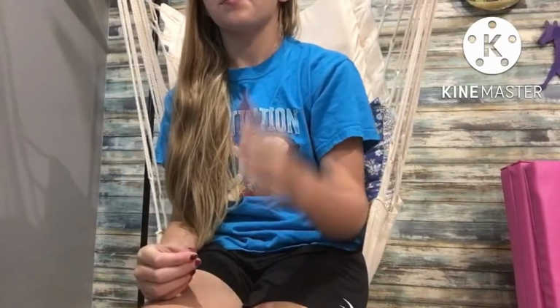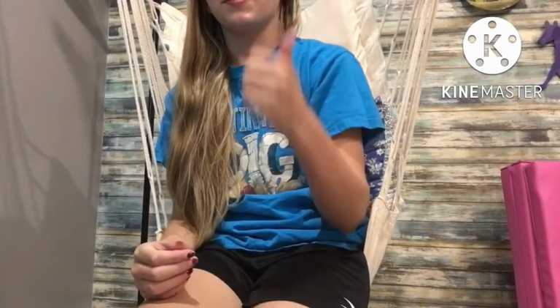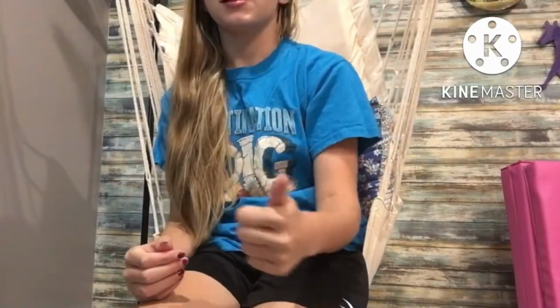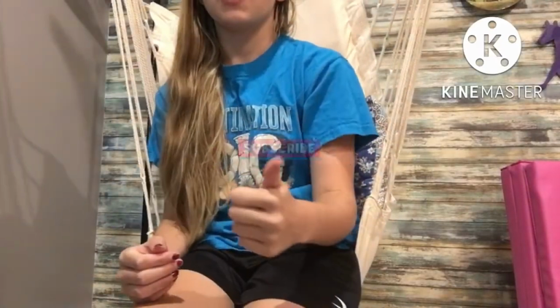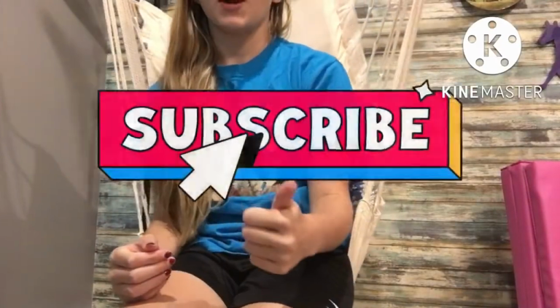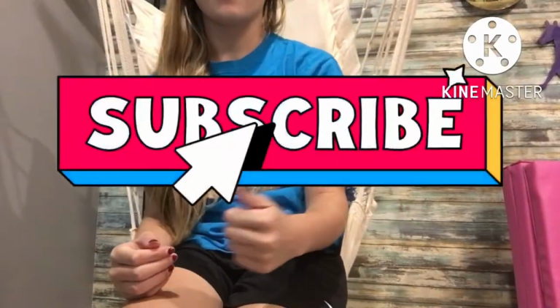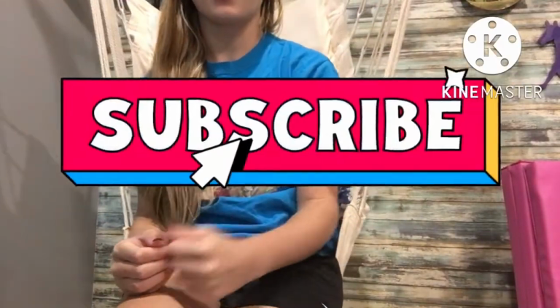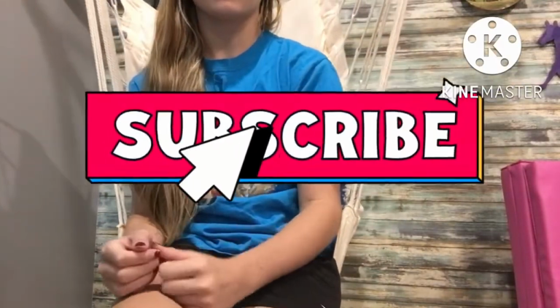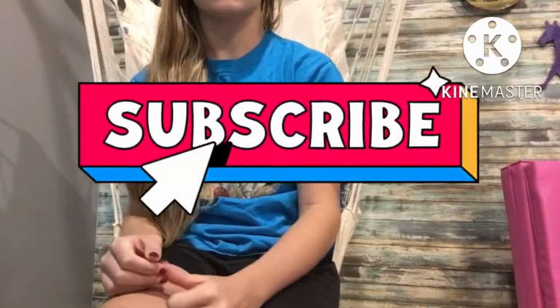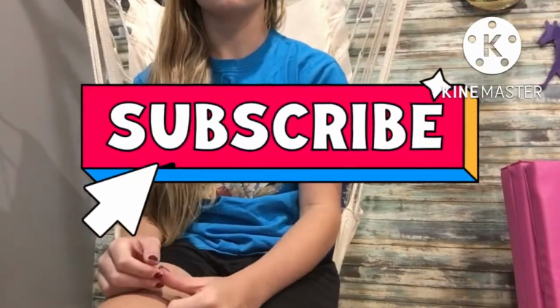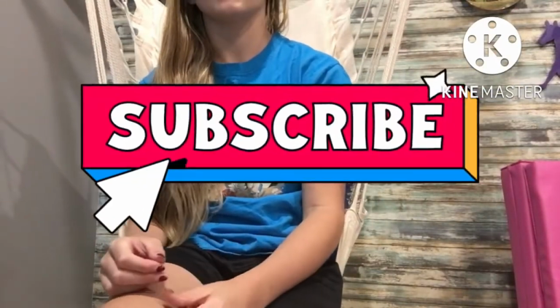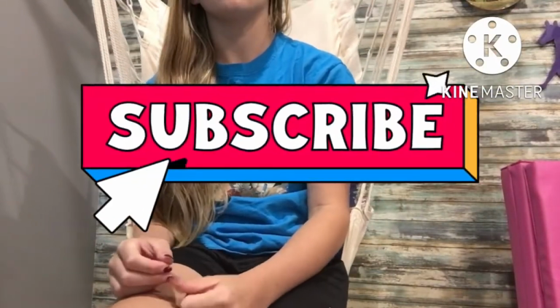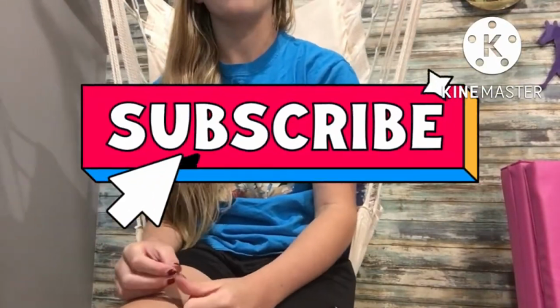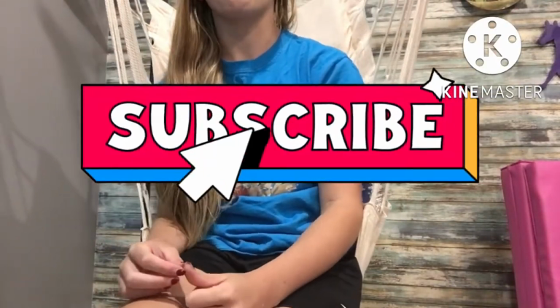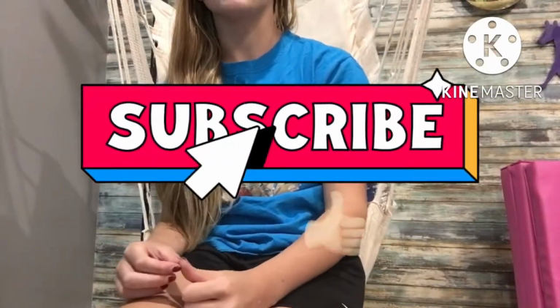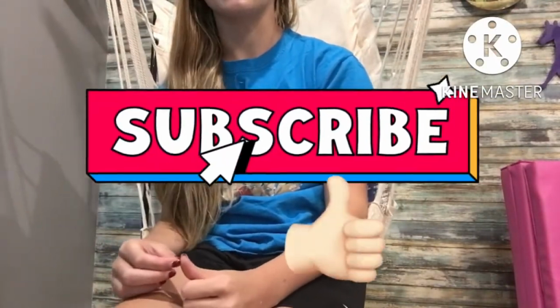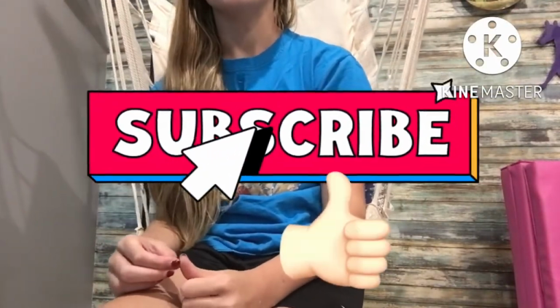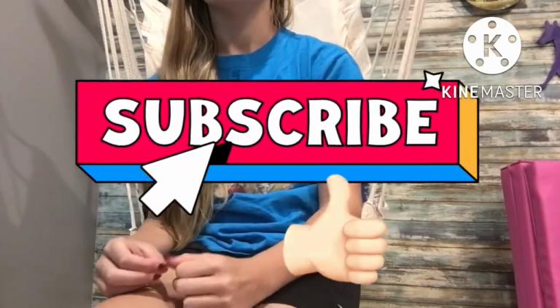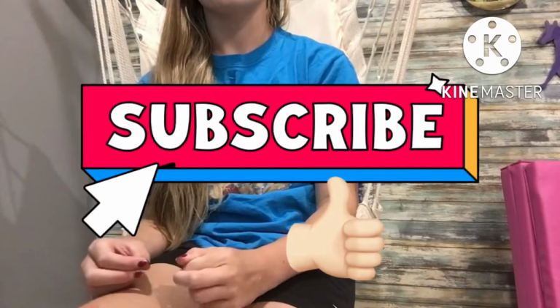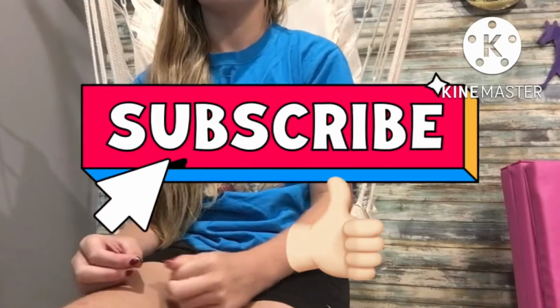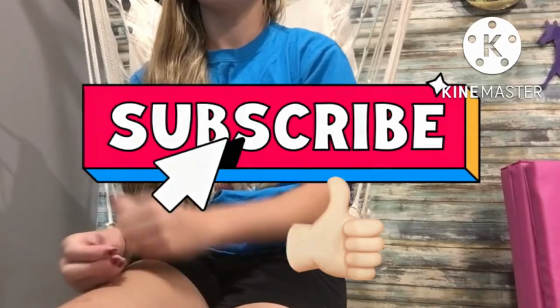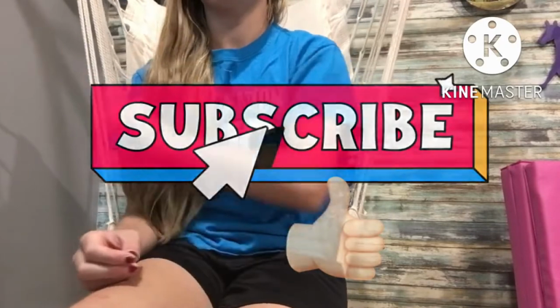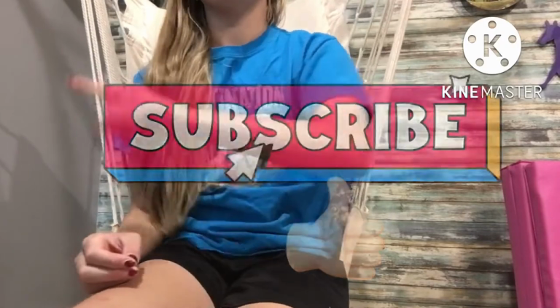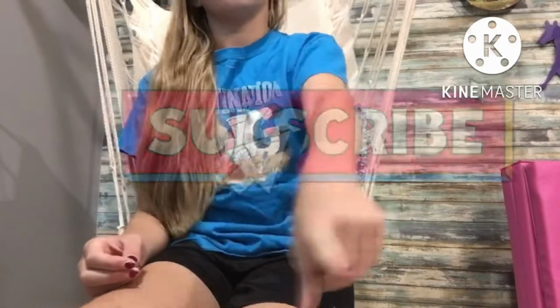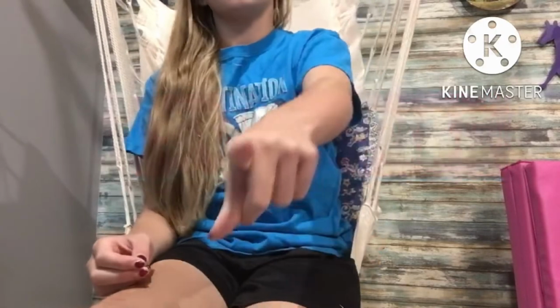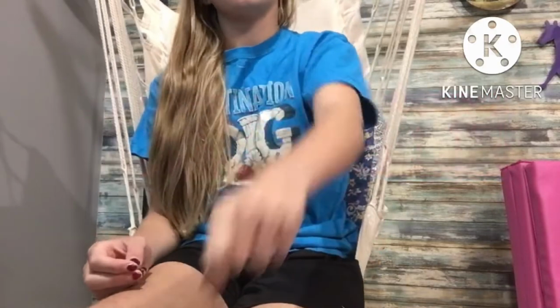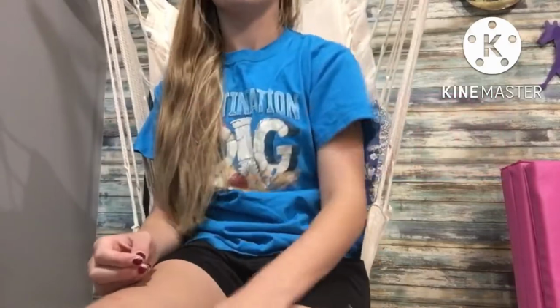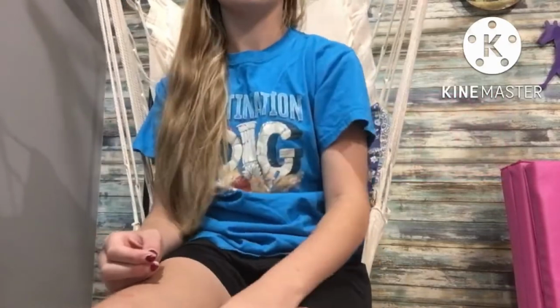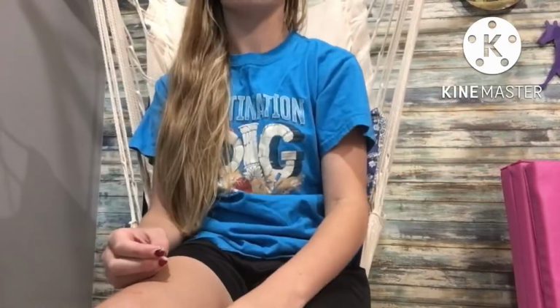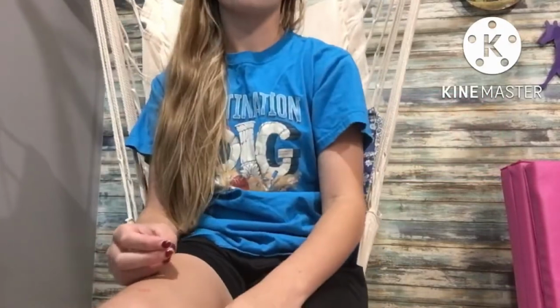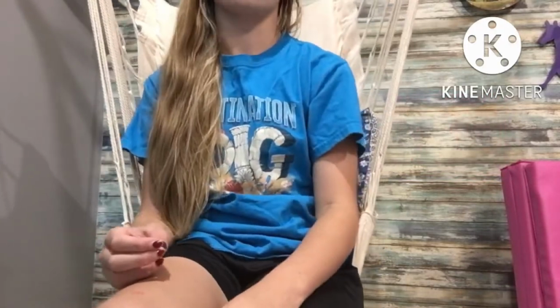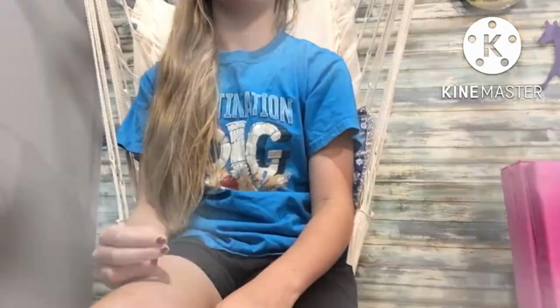Please subscribe and give this video a thumbs up so people like you can see this video more often.